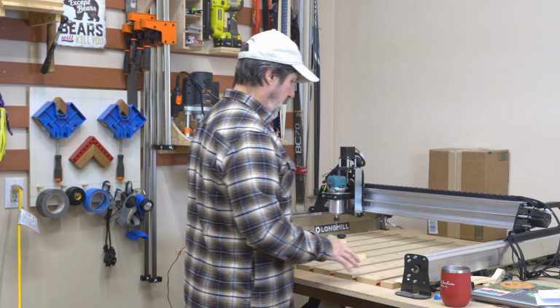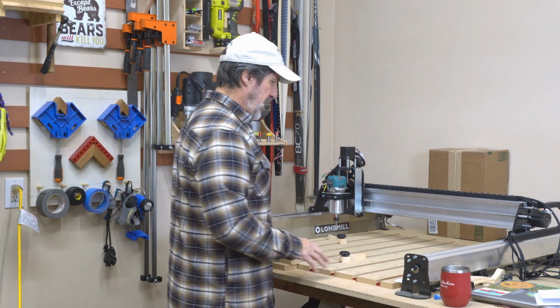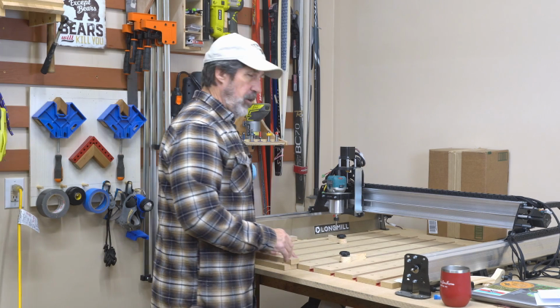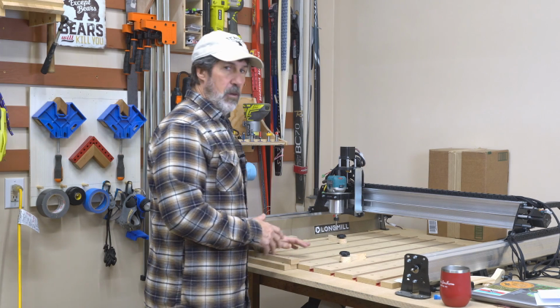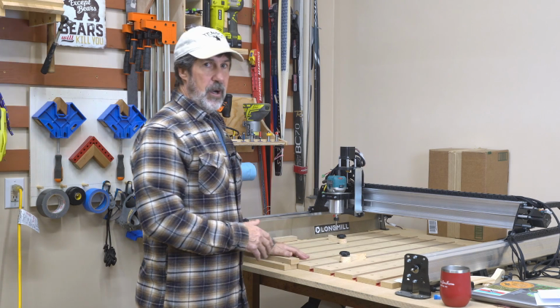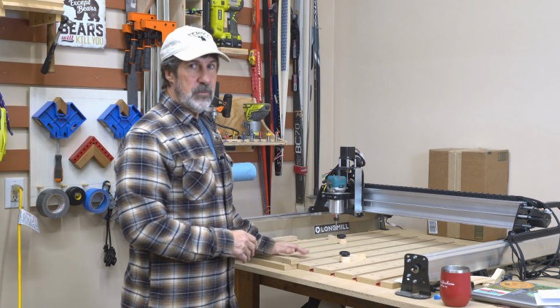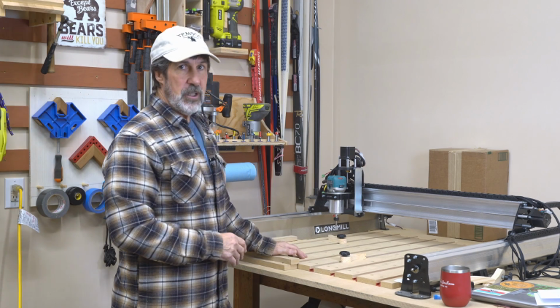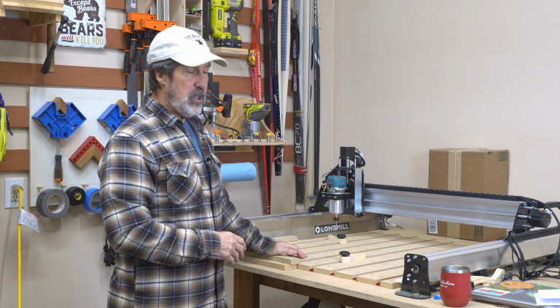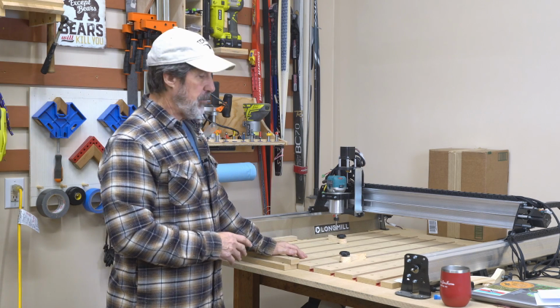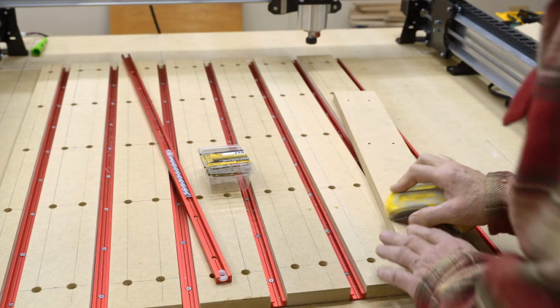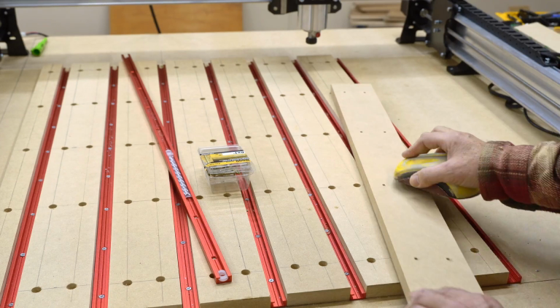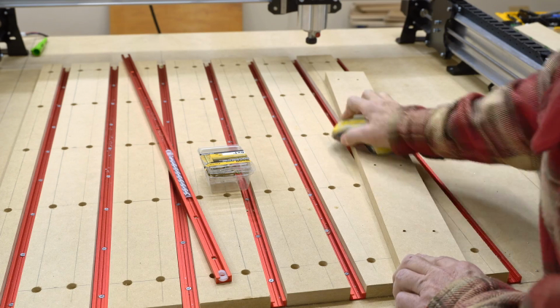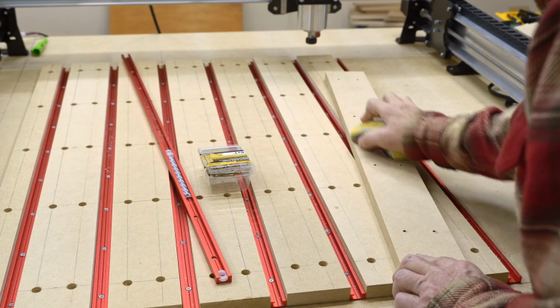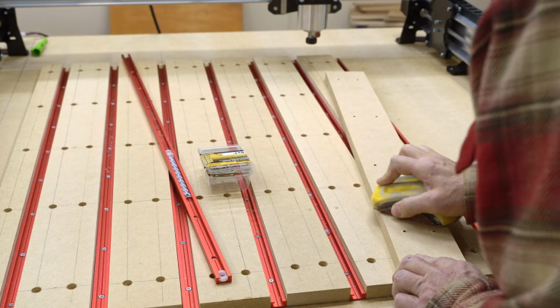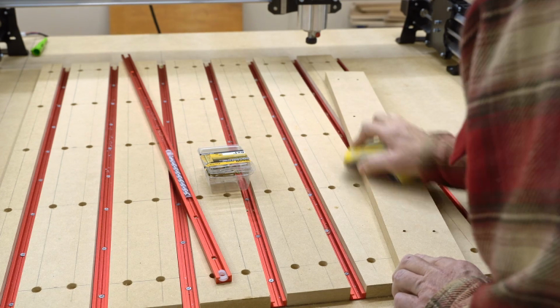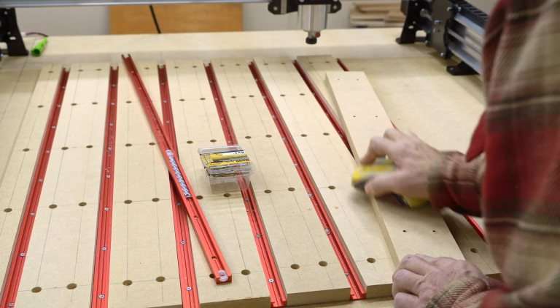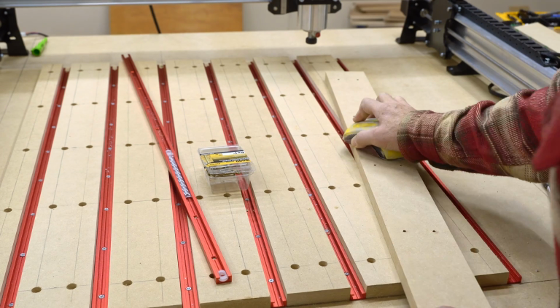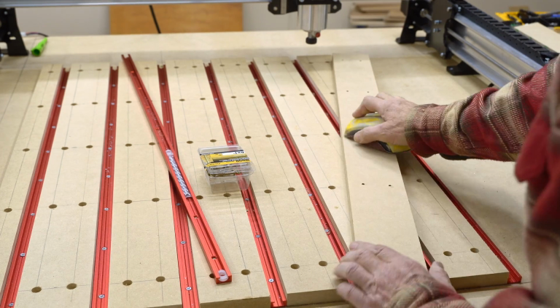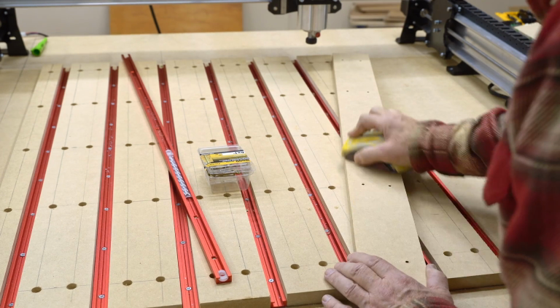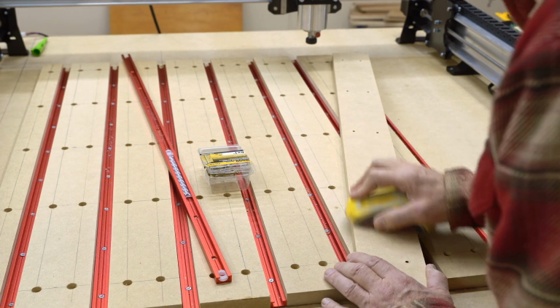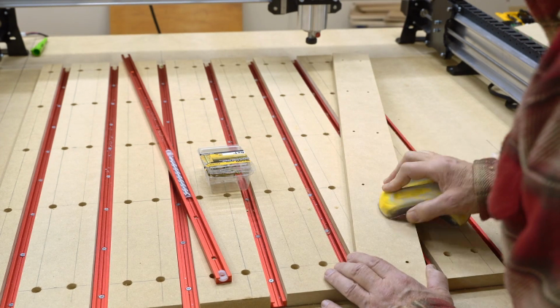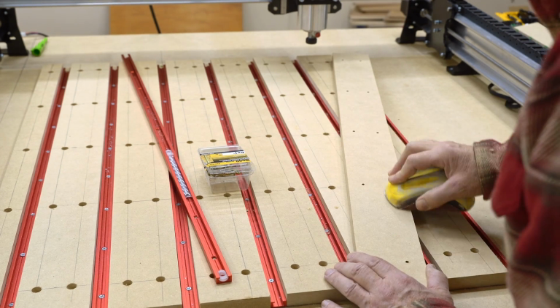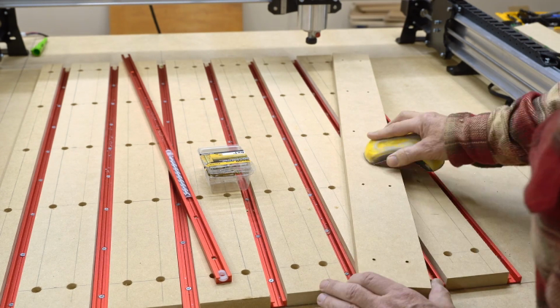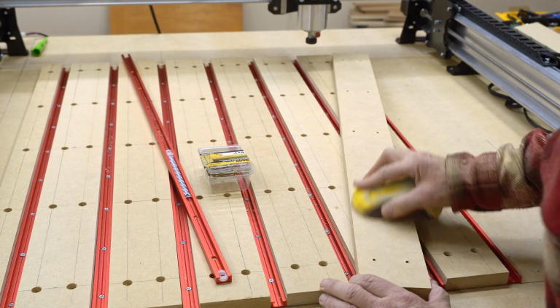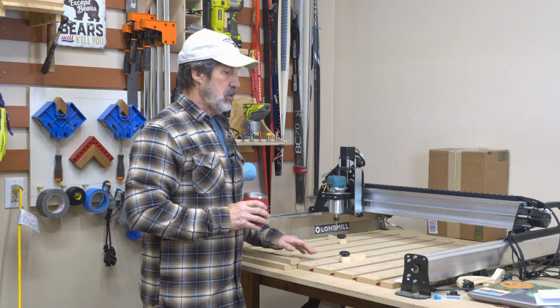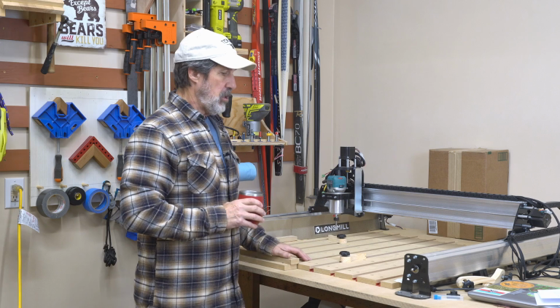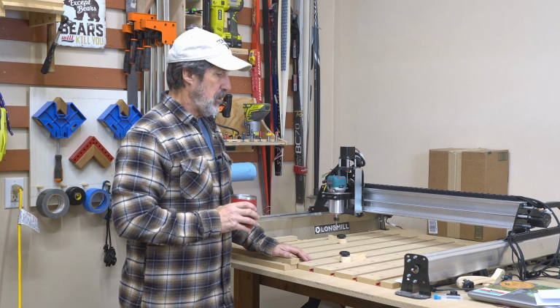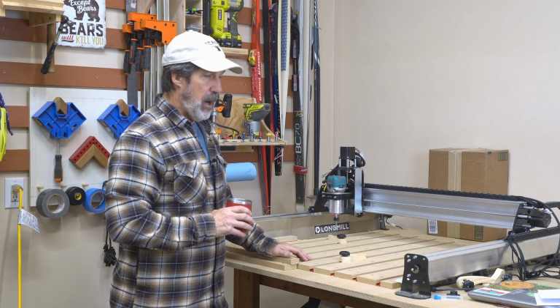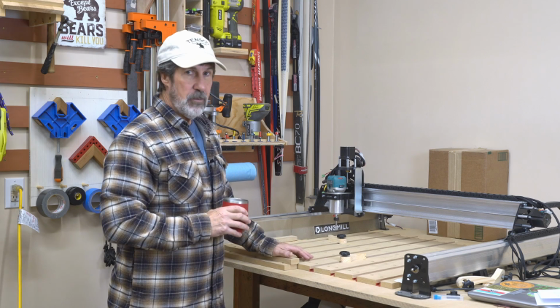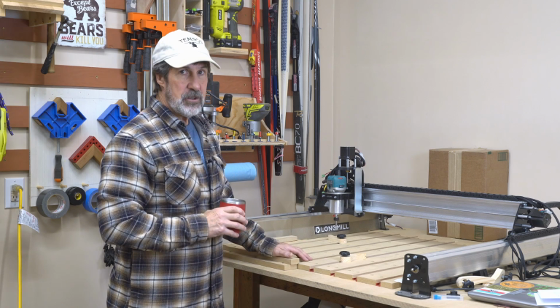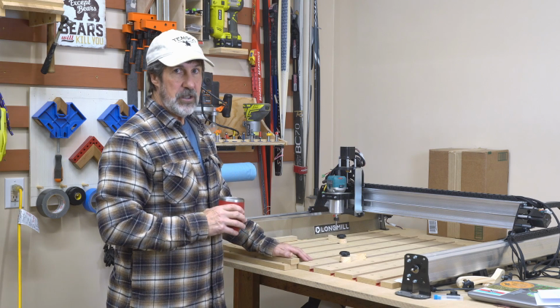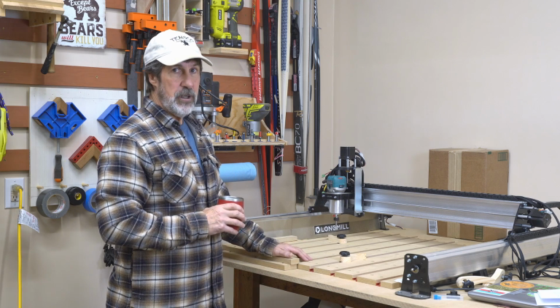I sanded all the bottoms of the MDF because the drill bit going all the way through made some rough edges. I ended up just hitting the bottom with 60 grit.